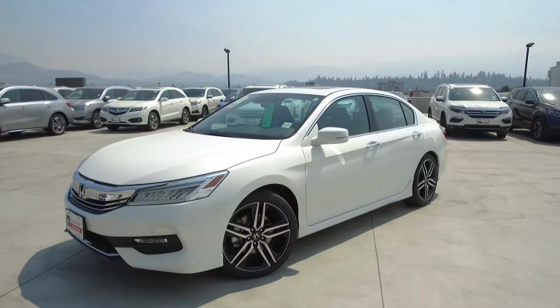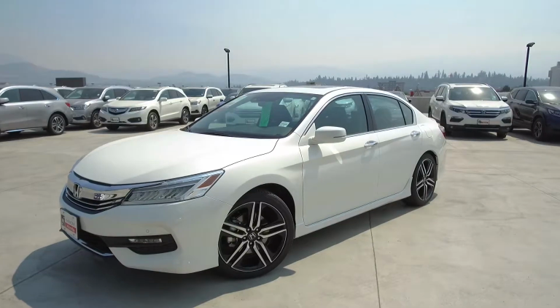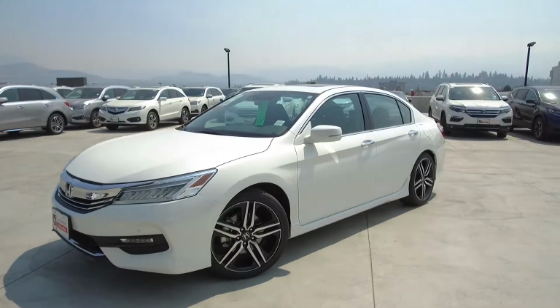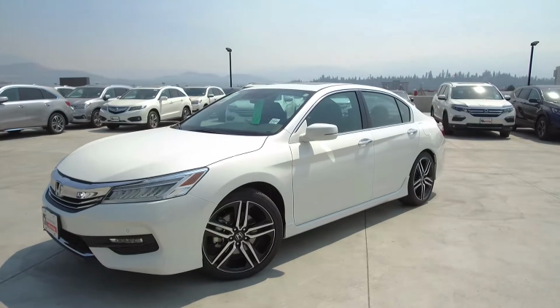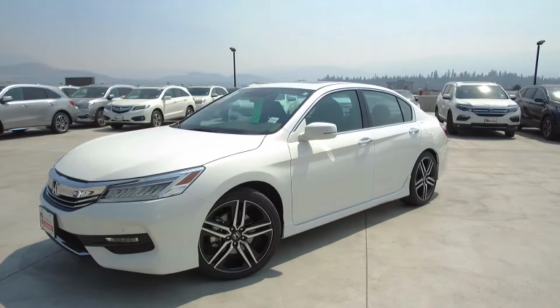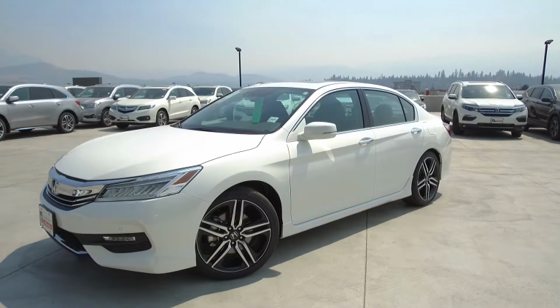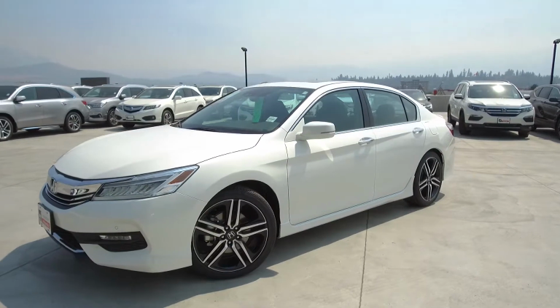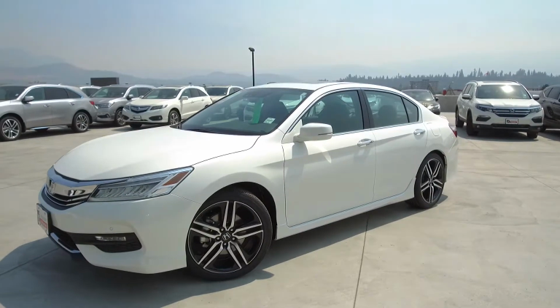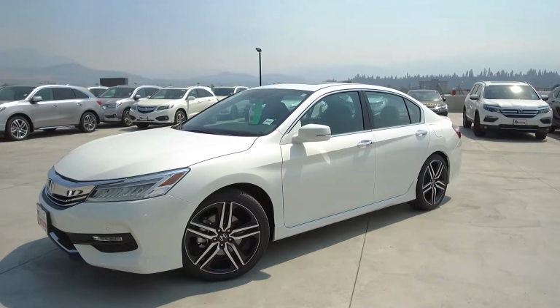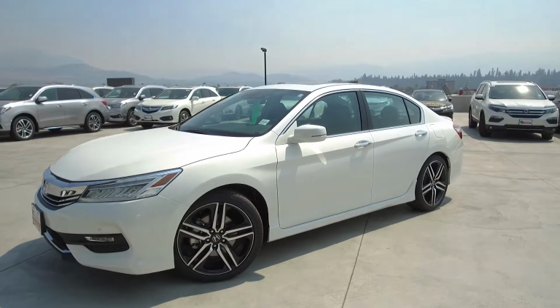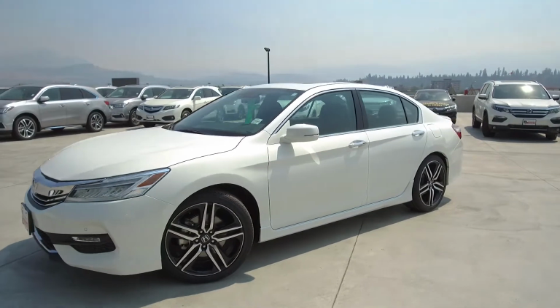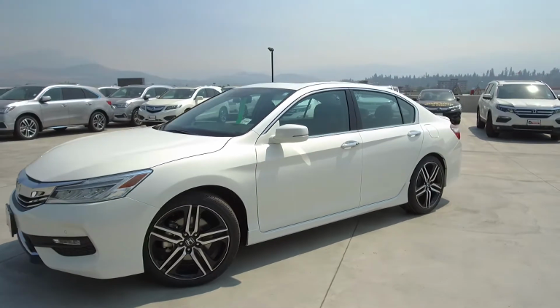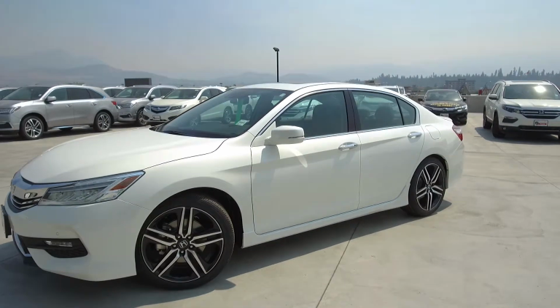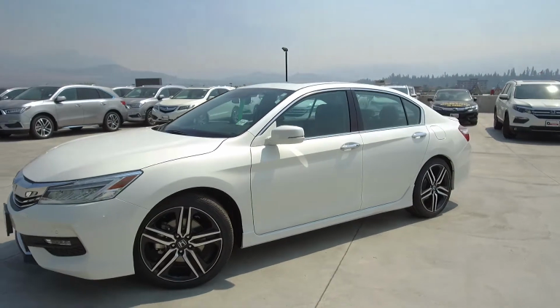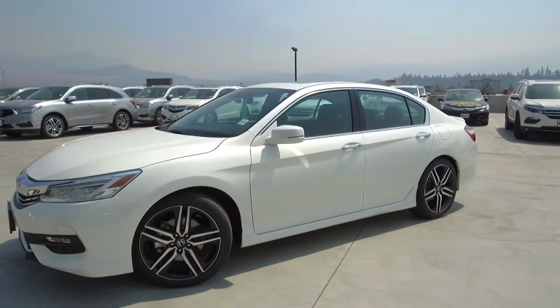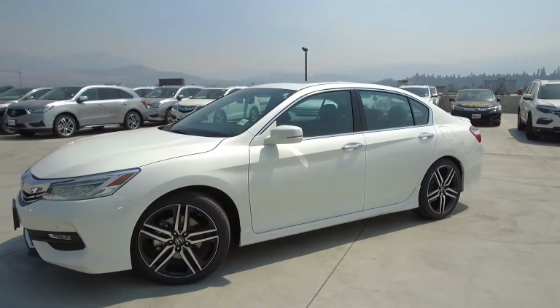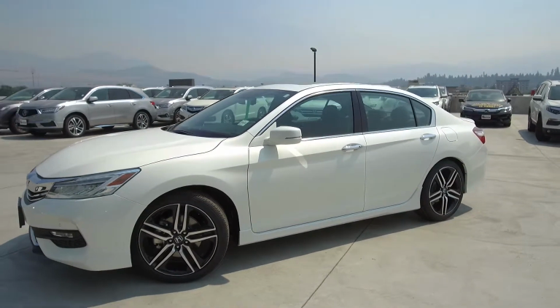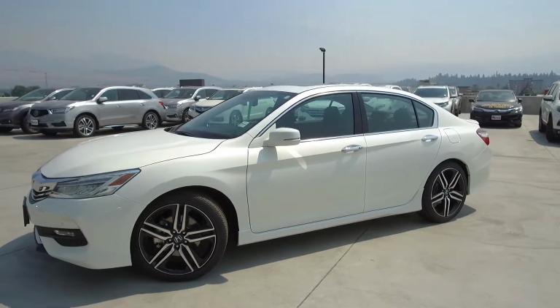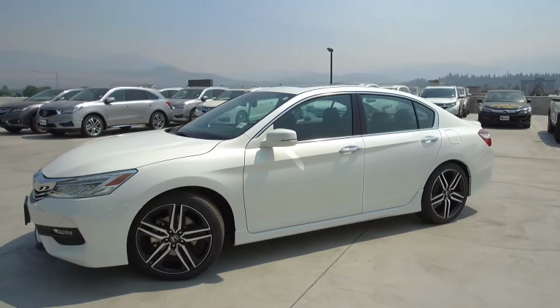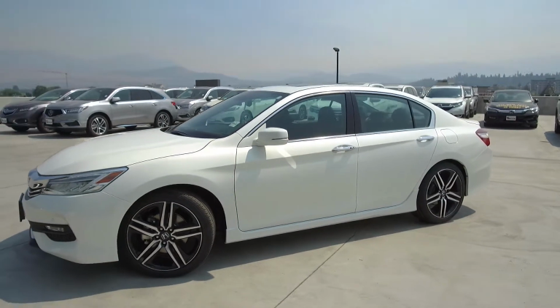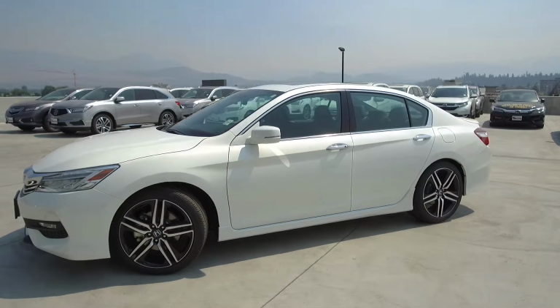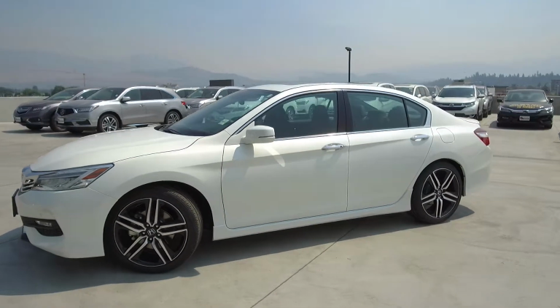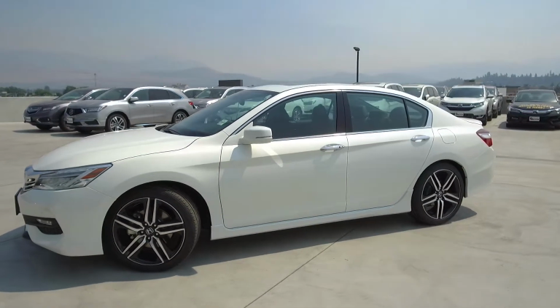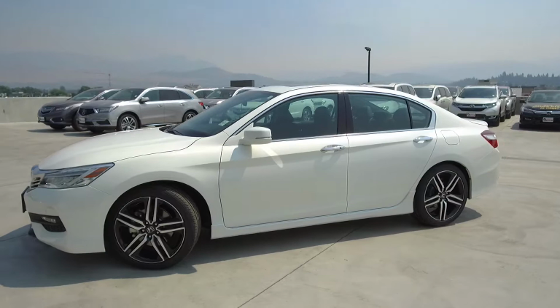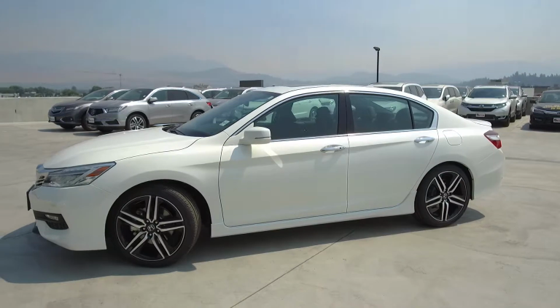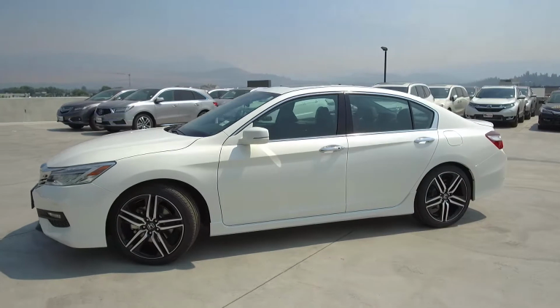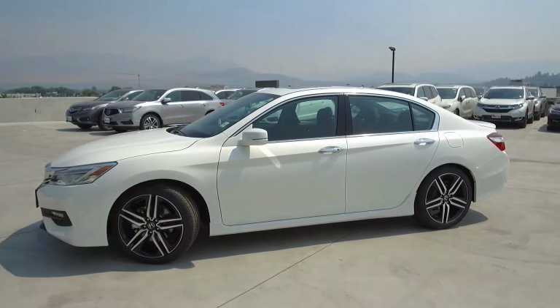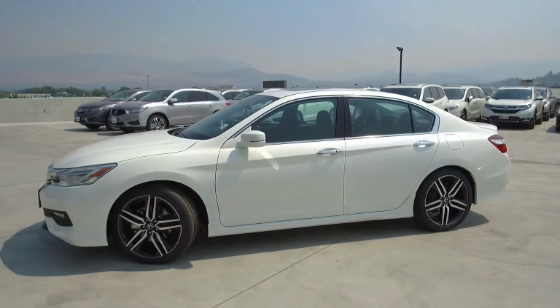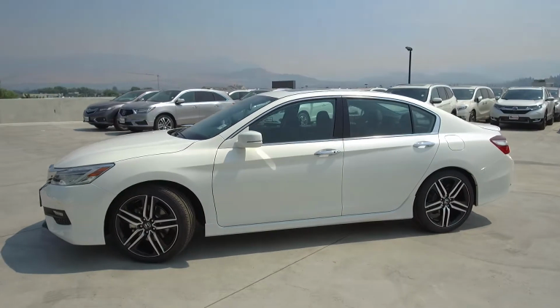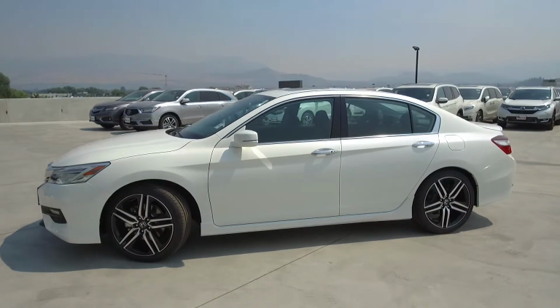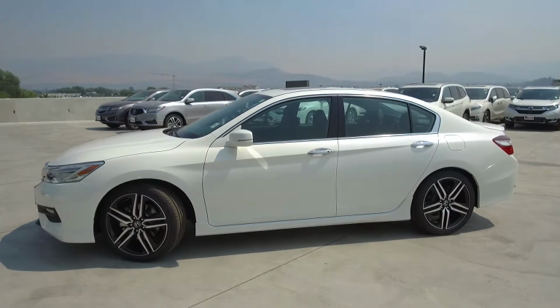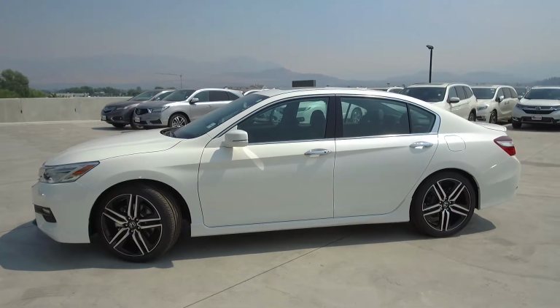This 2017 Accord has had no accidents or damage, has never been driven, and has not been smoked in.